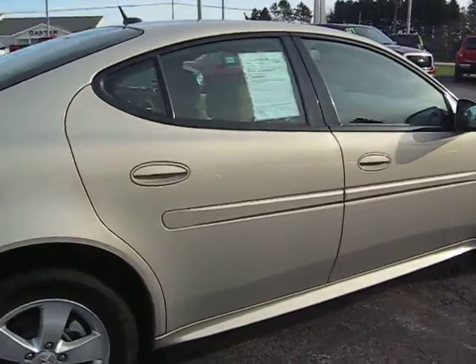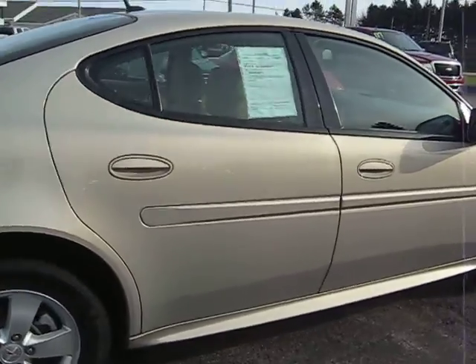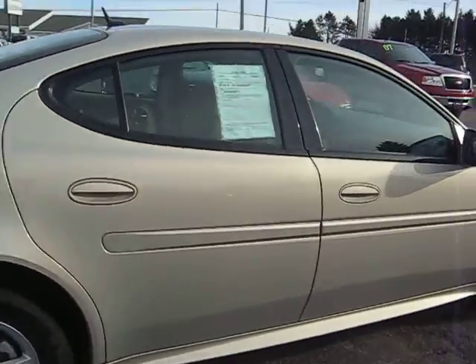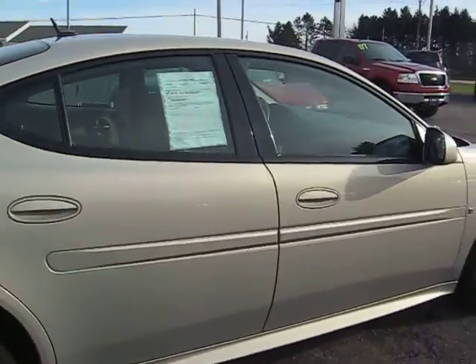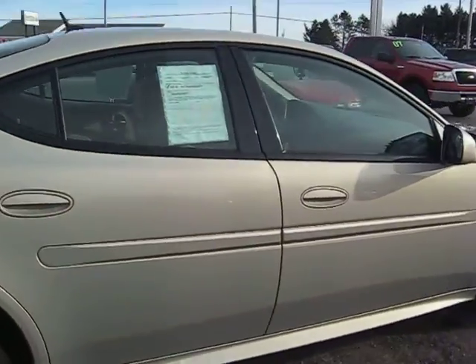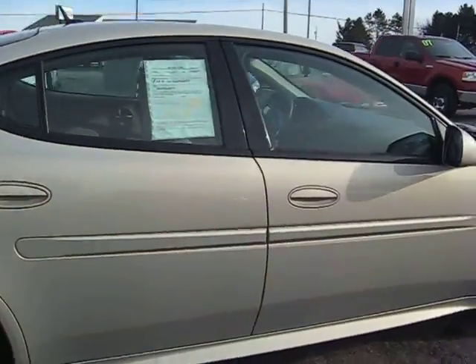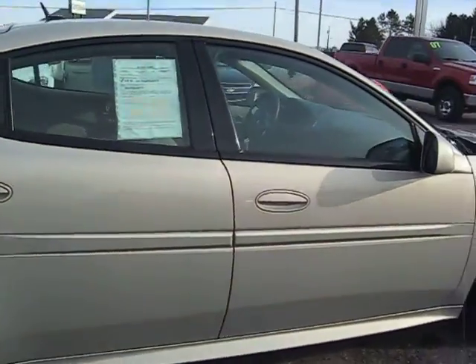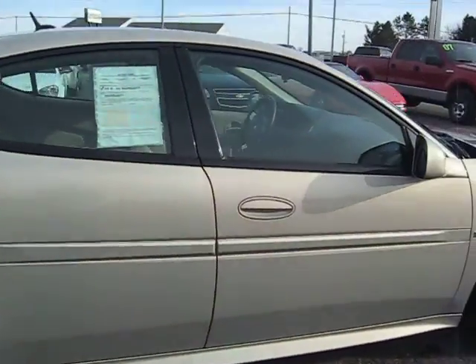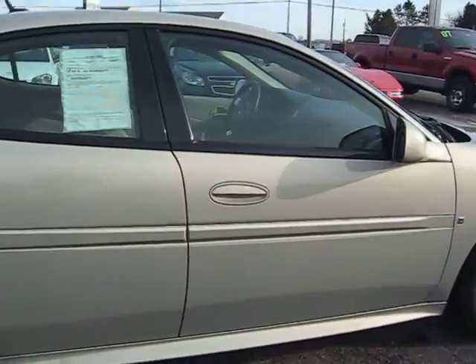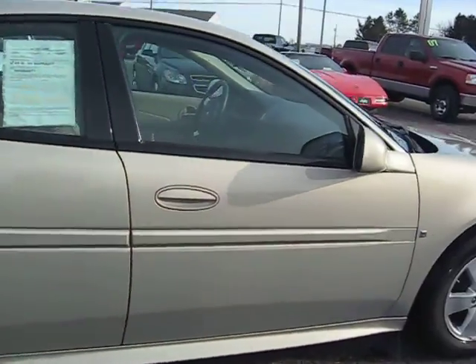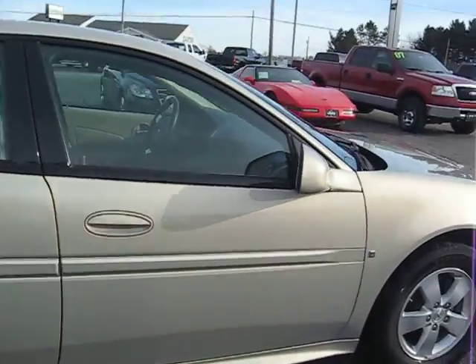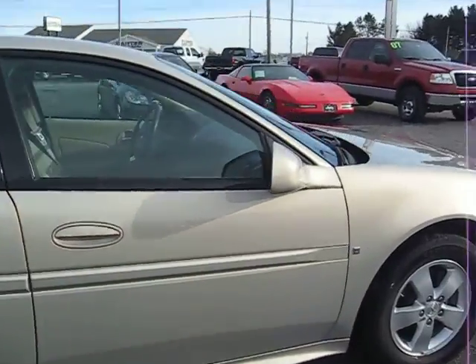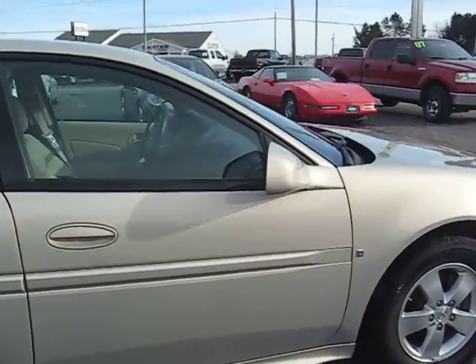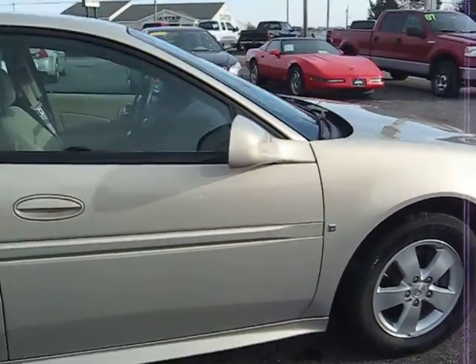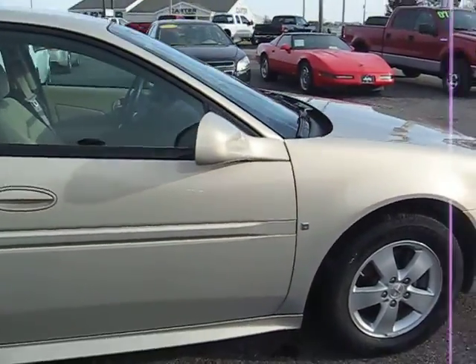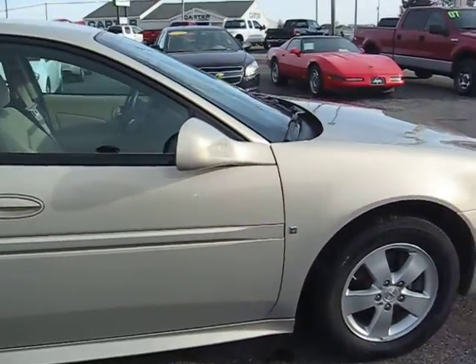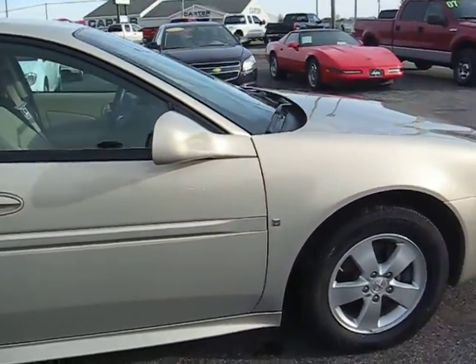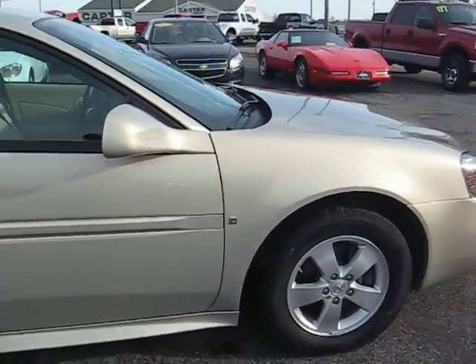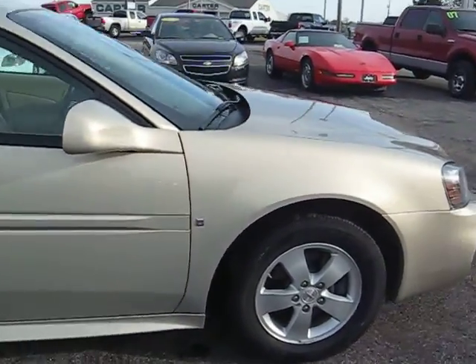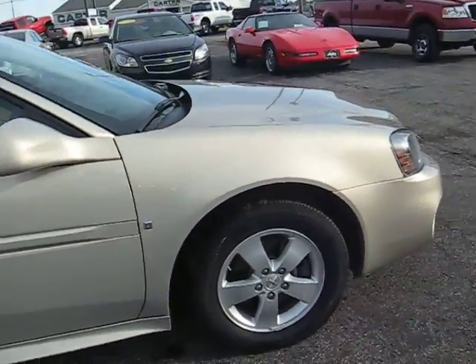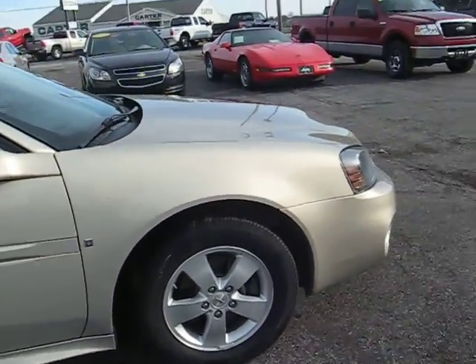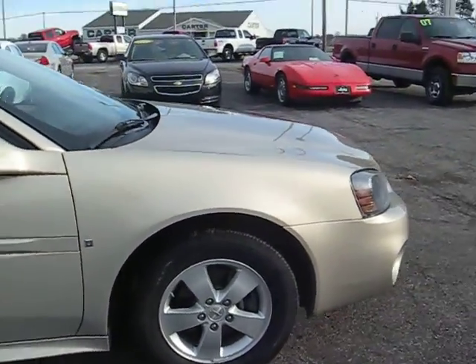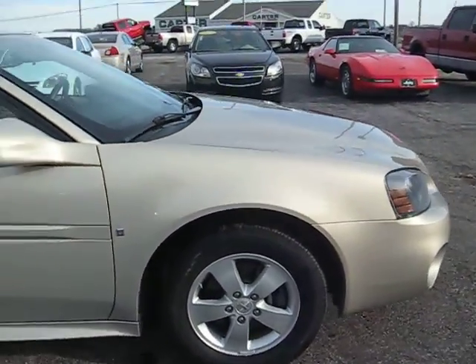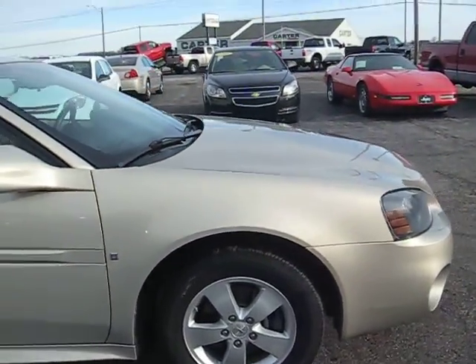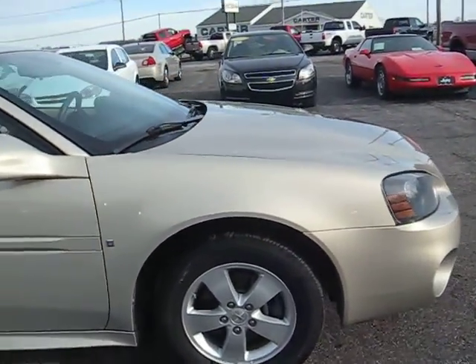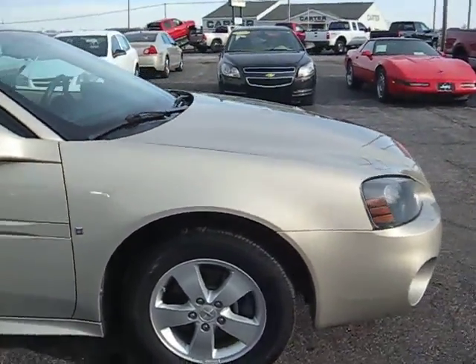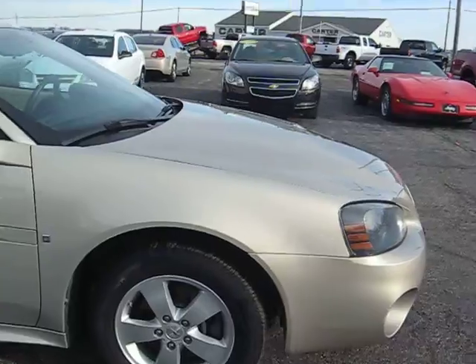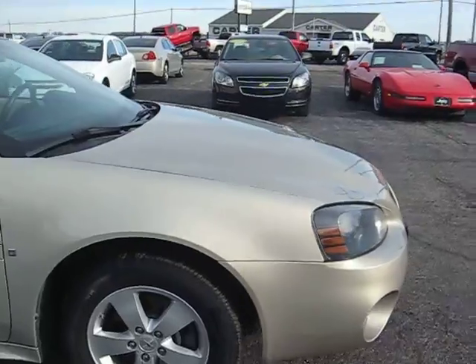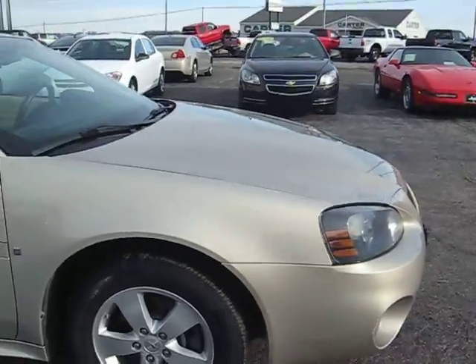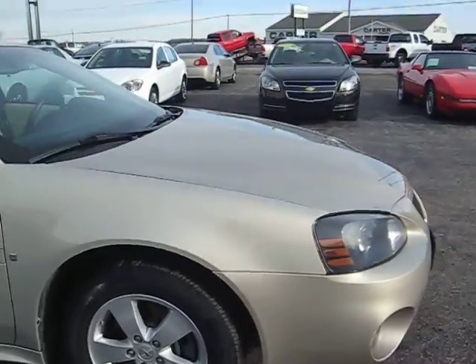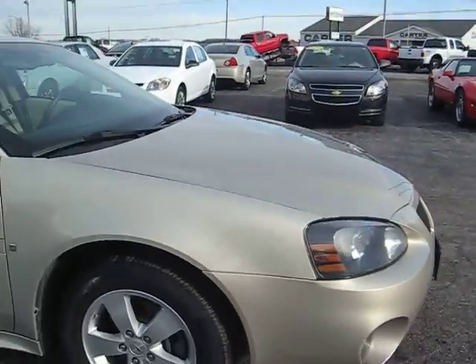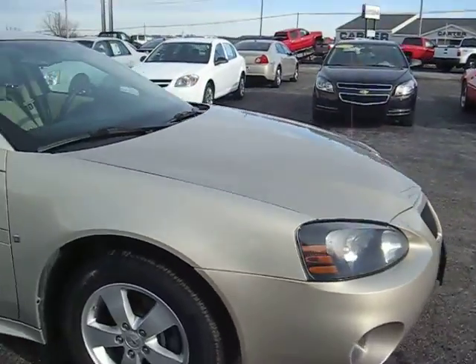This is the 2008 Pontiac Grand Prix four-door sedan.